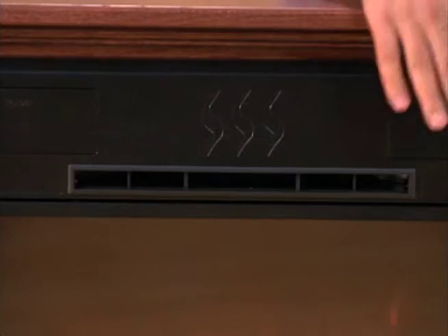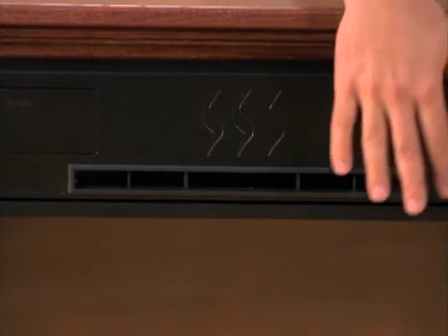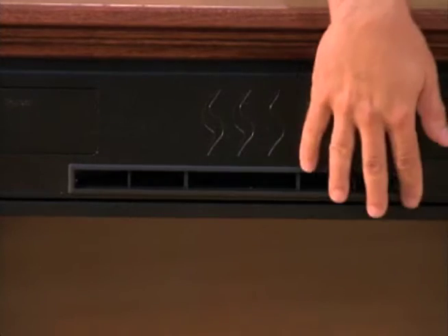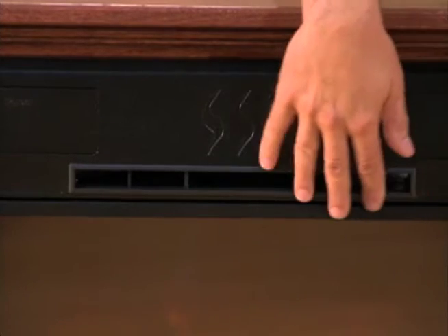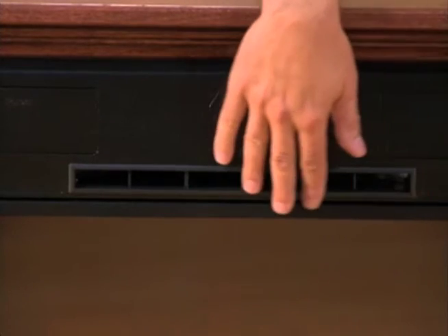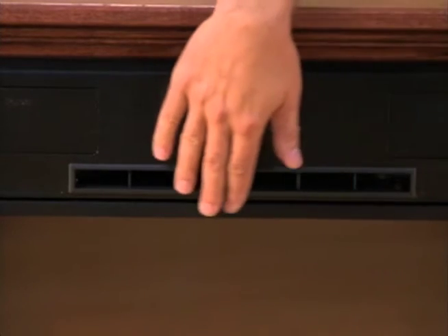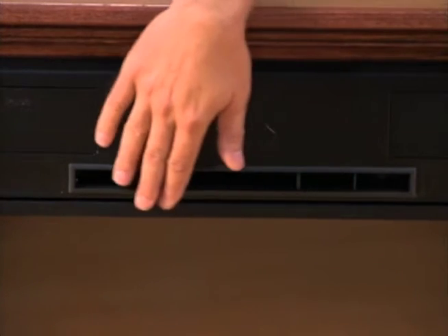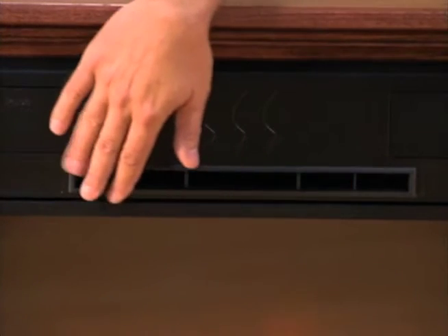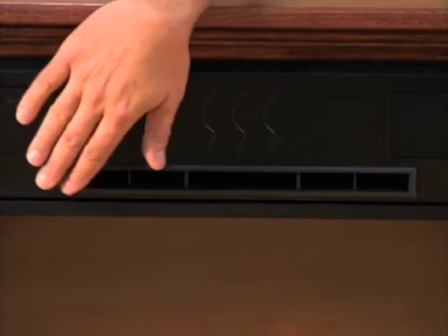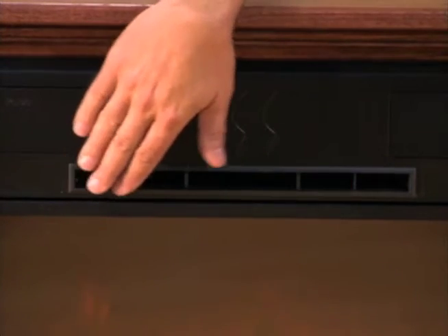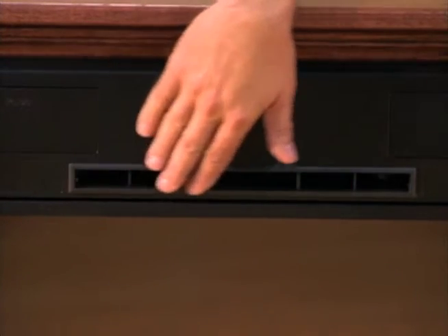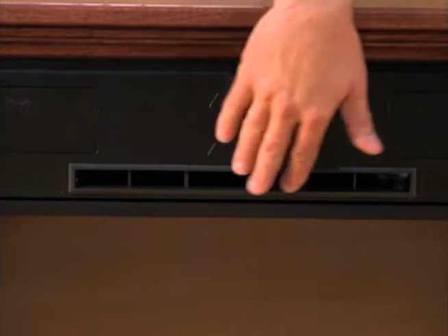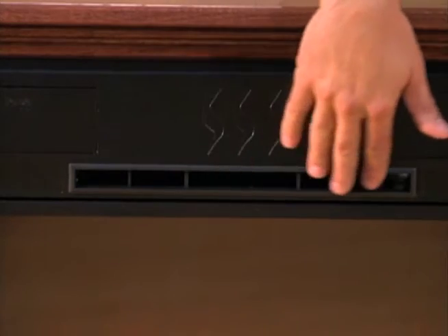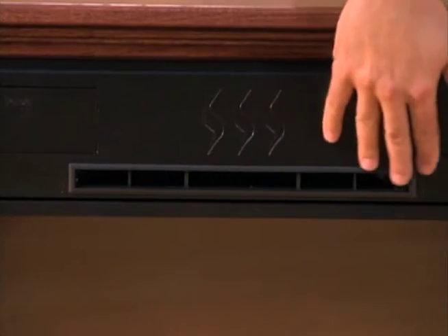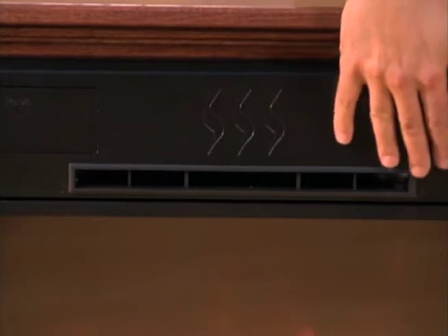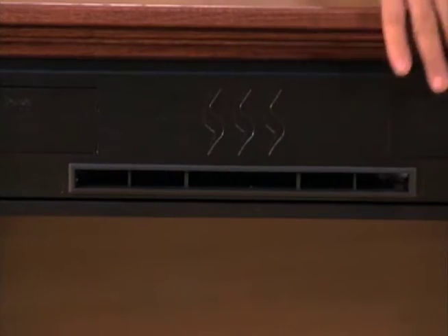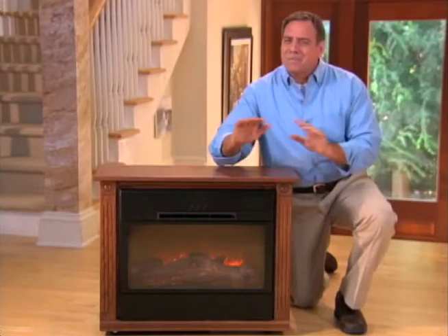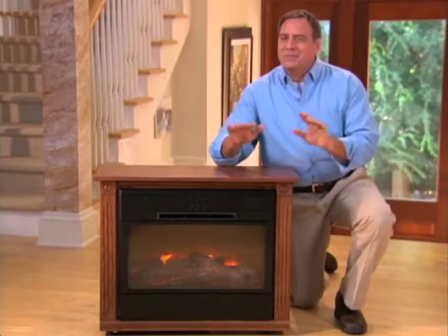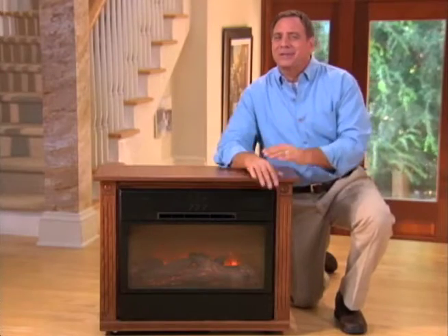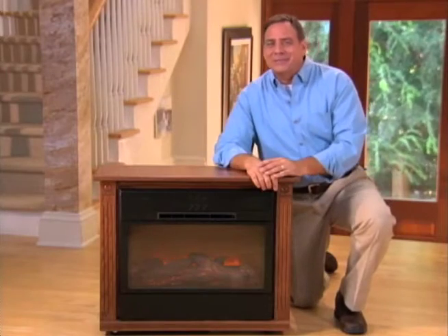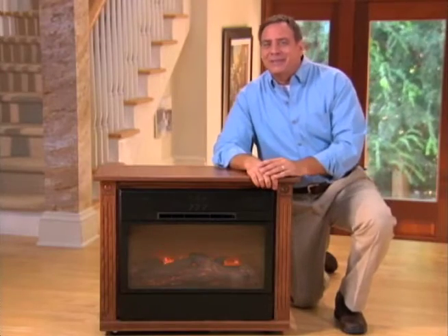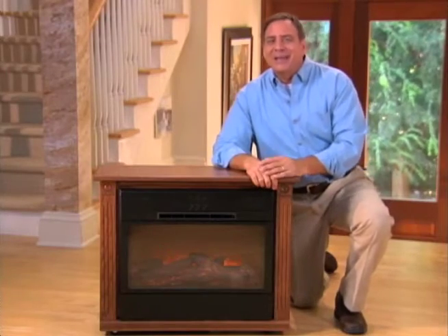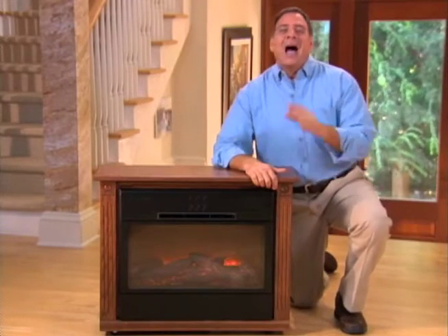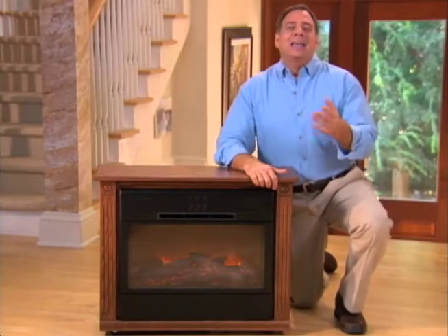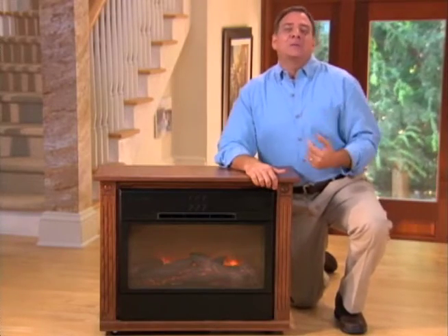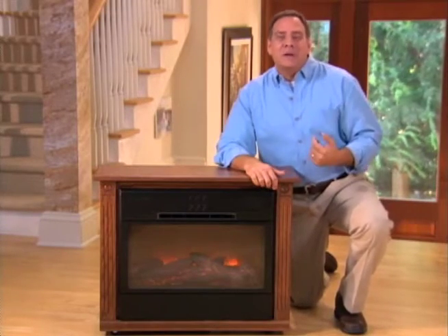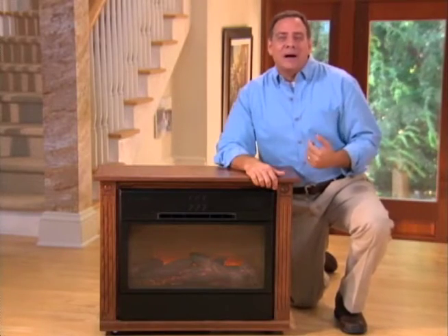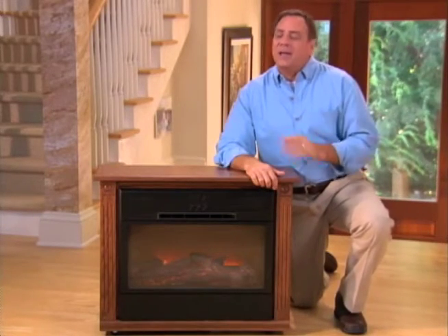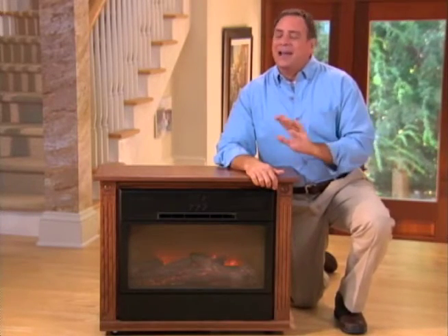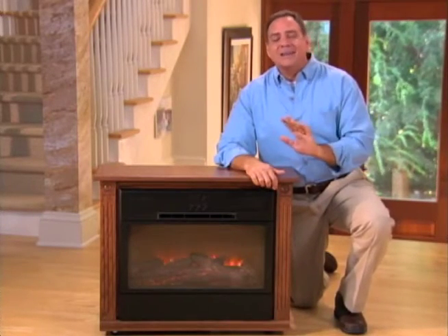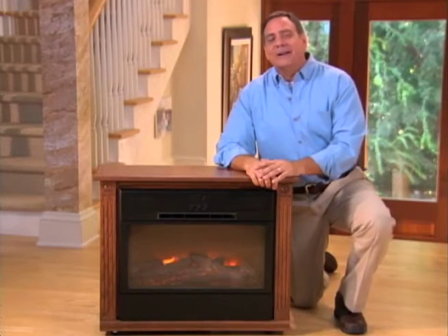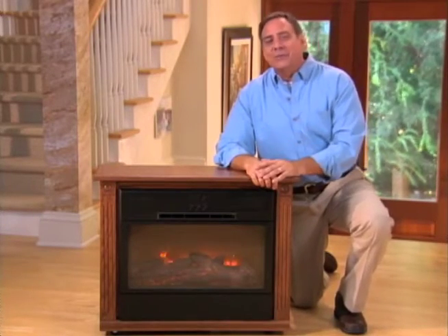You can run your hand all along it without the least bit of discomfort — perfect for kids and pets. I gave one to my mom and I never have to worry.